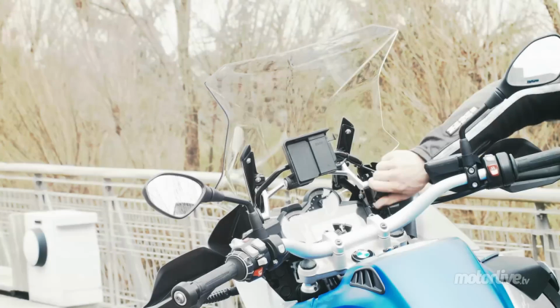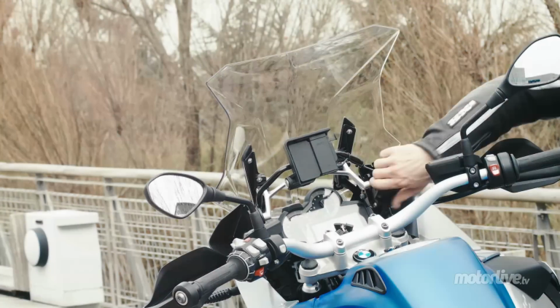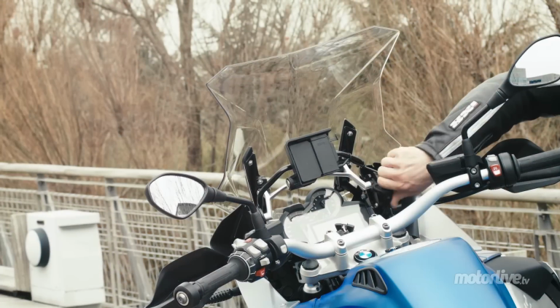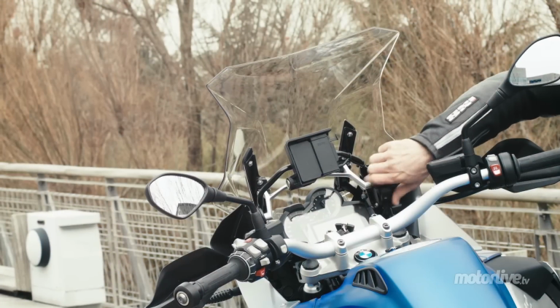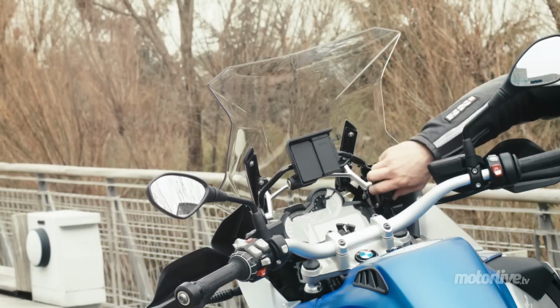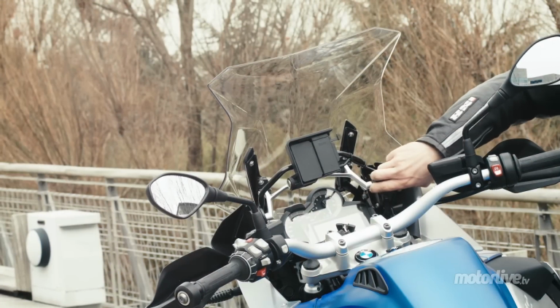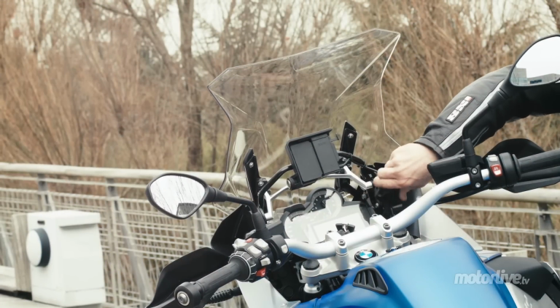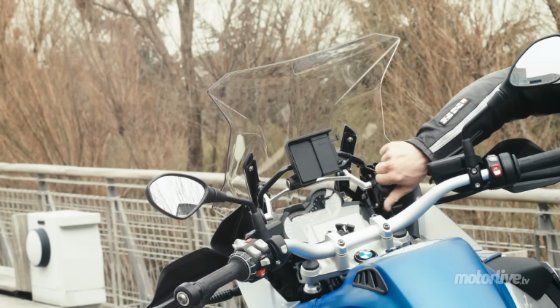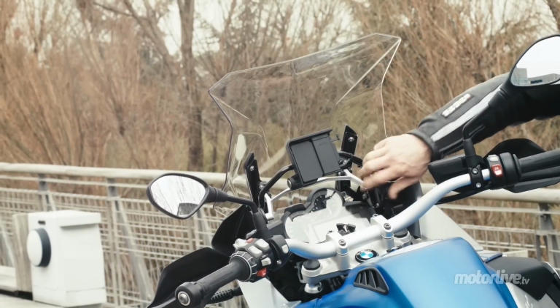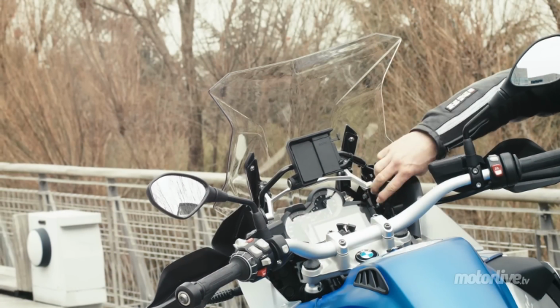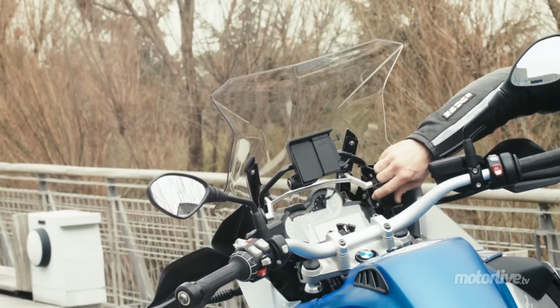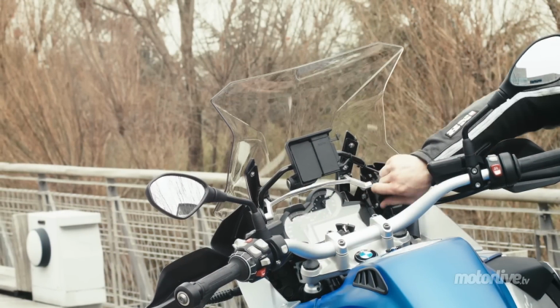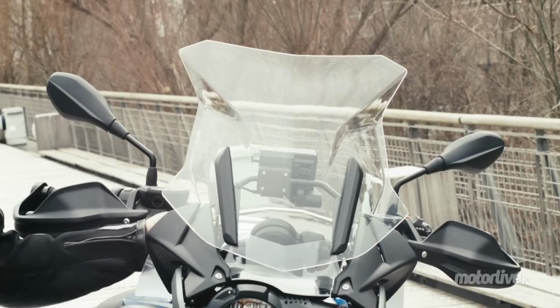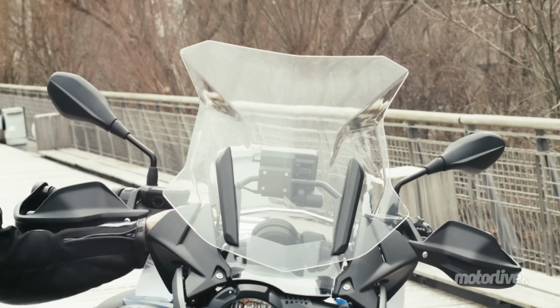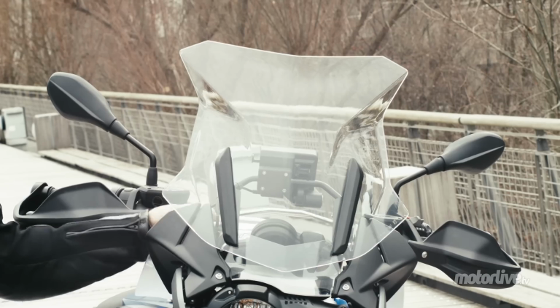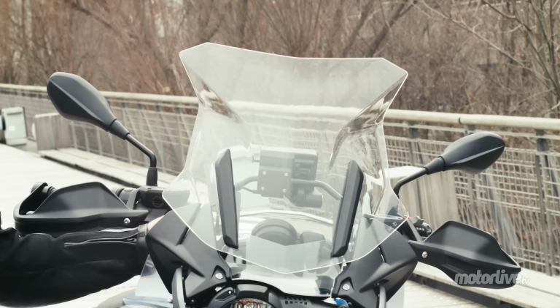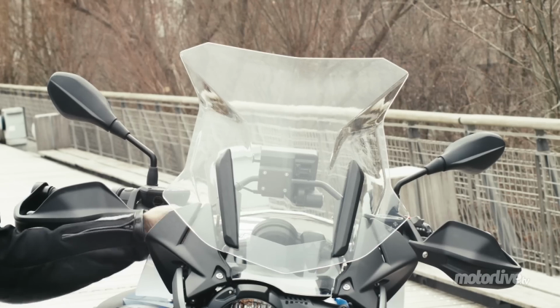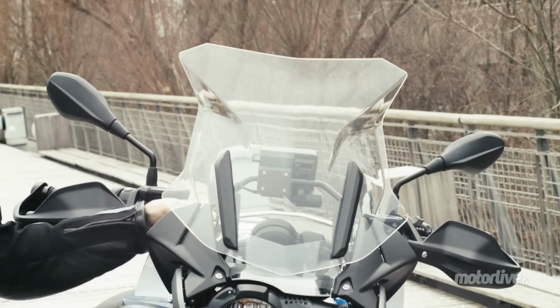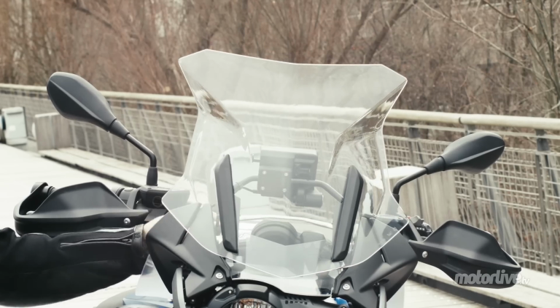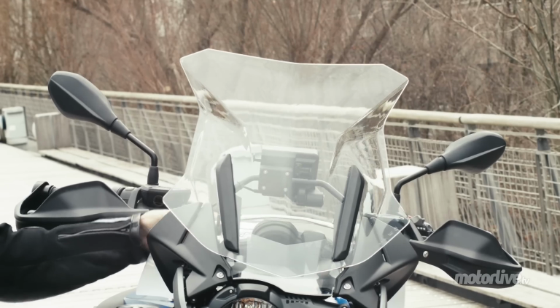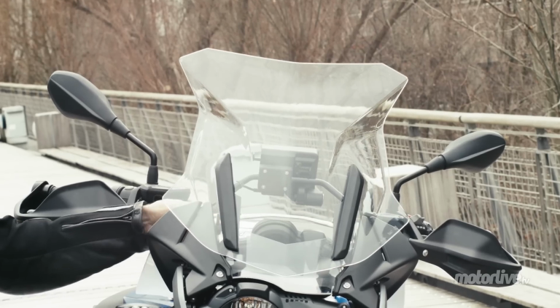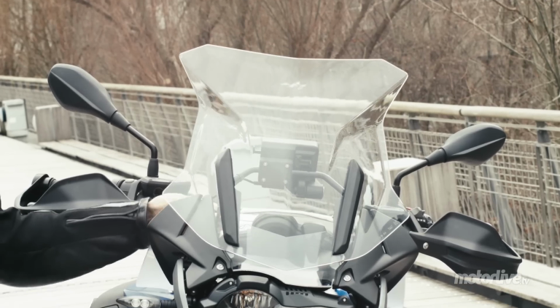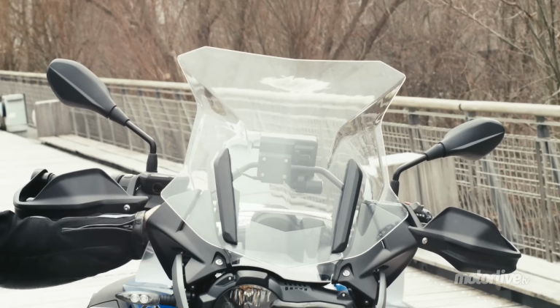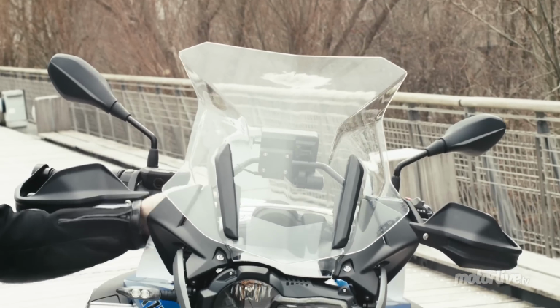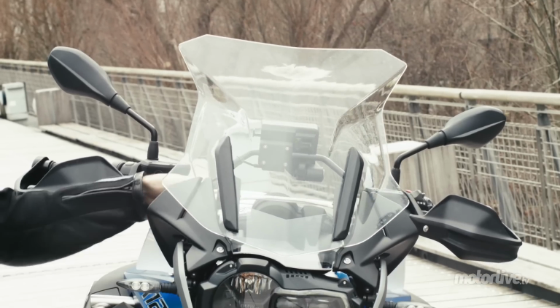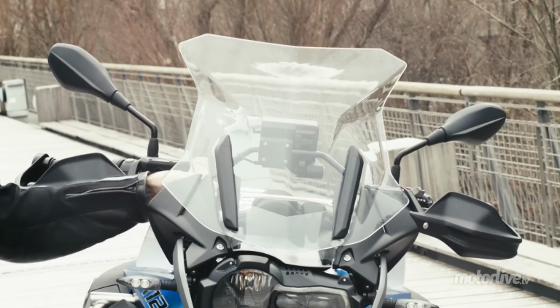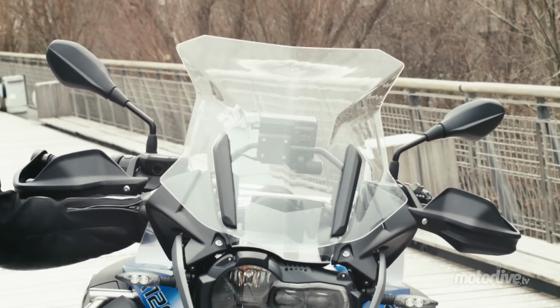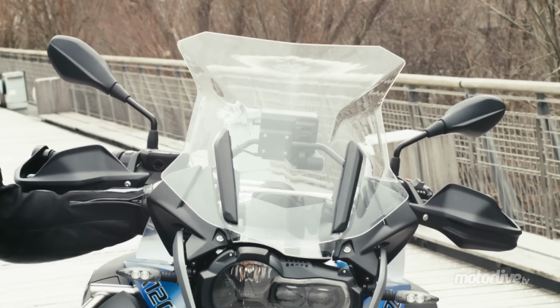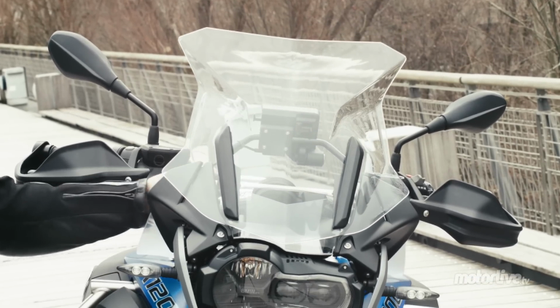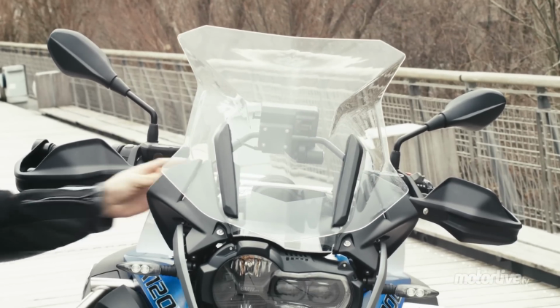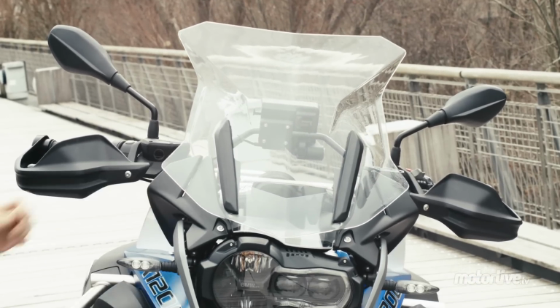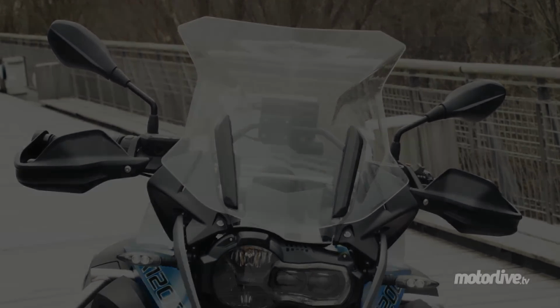La bulle est toujours réglable manuellement en hauteur. Panniers are available for long-distance riders but always as an option.